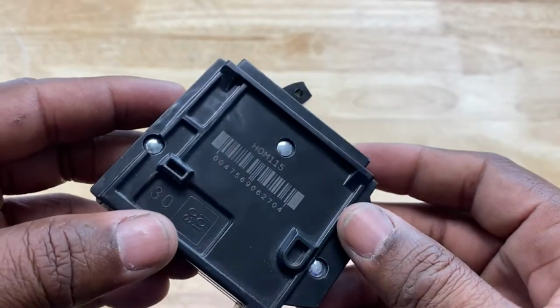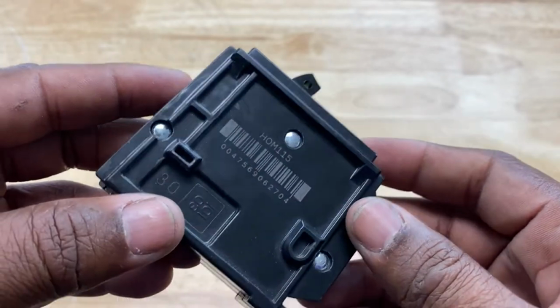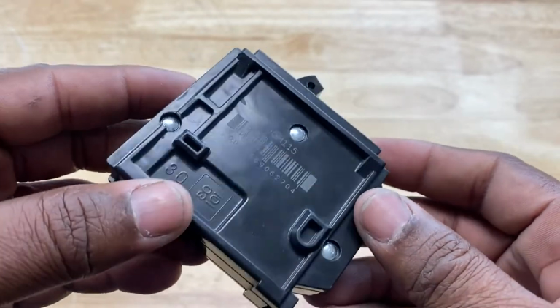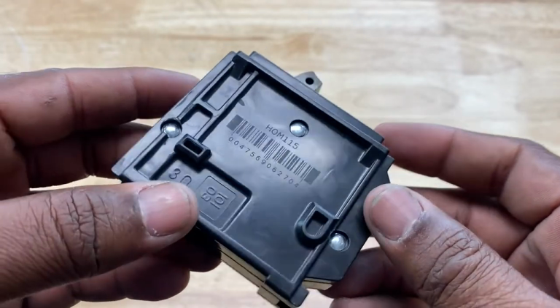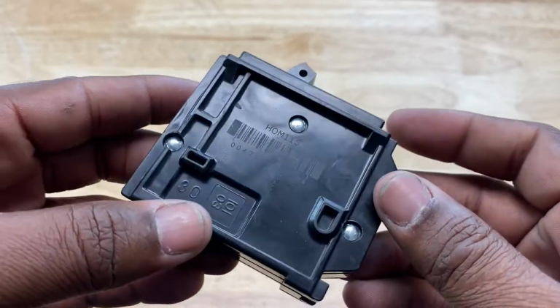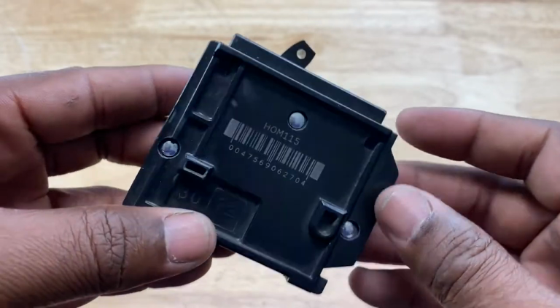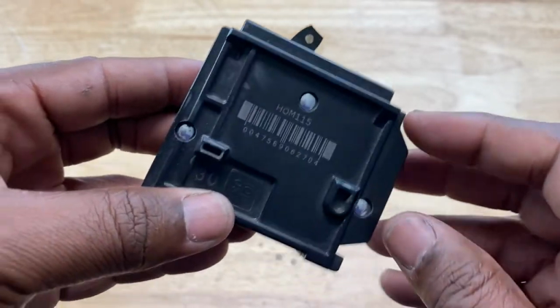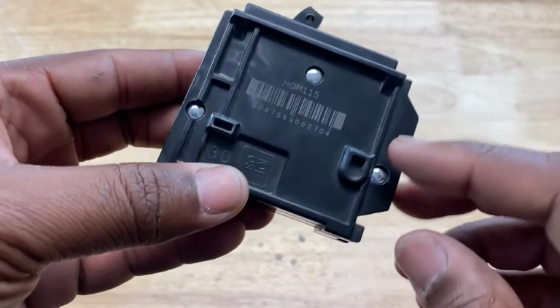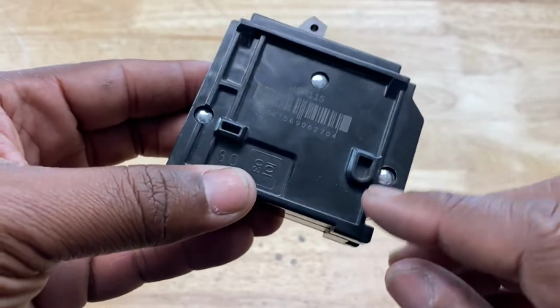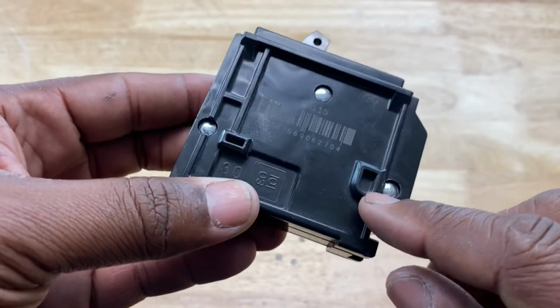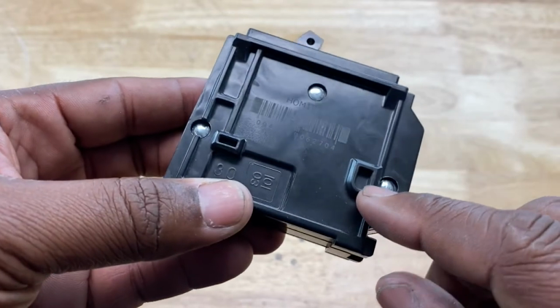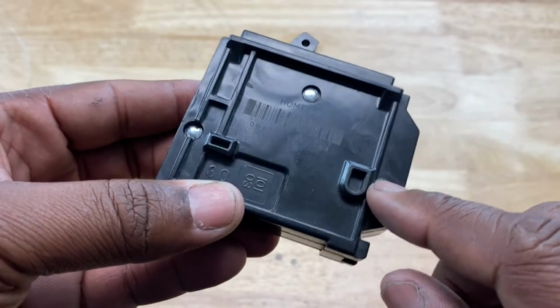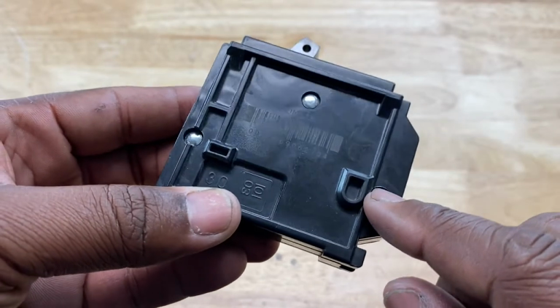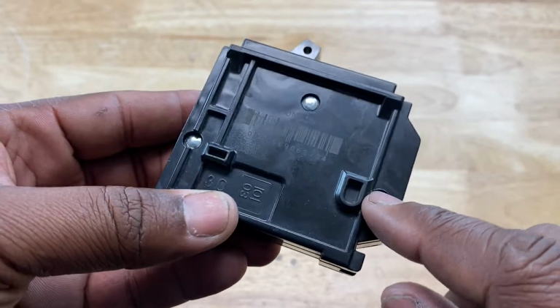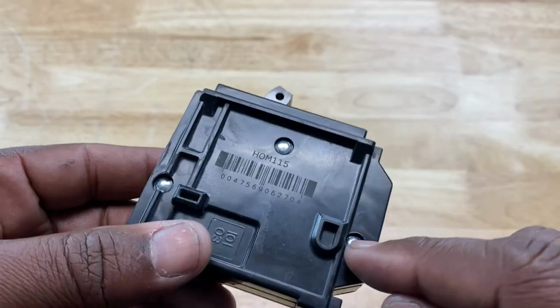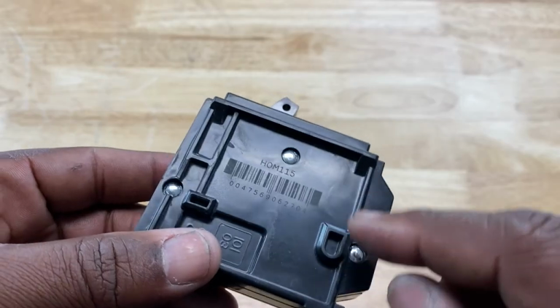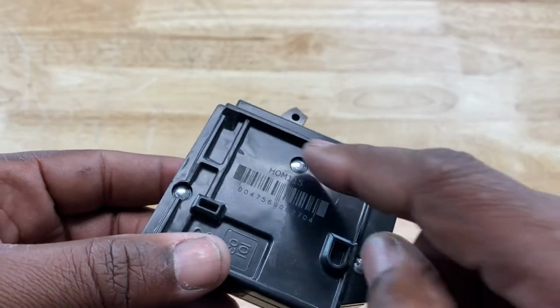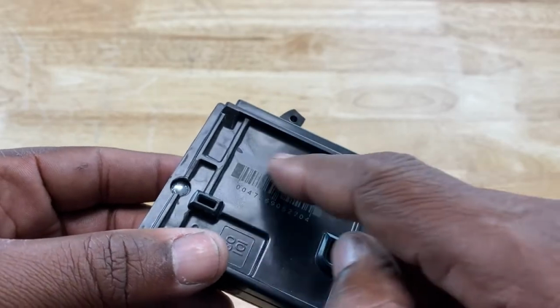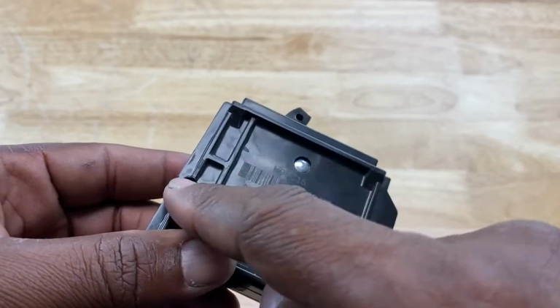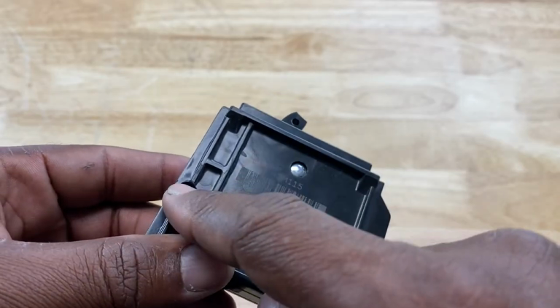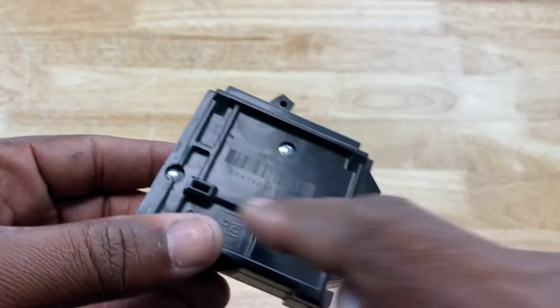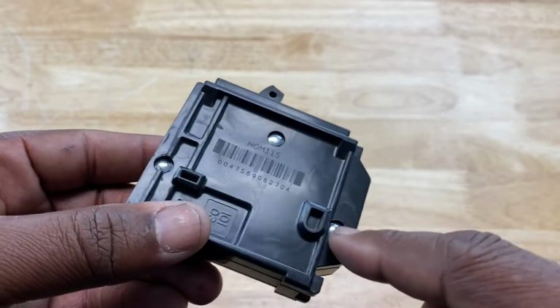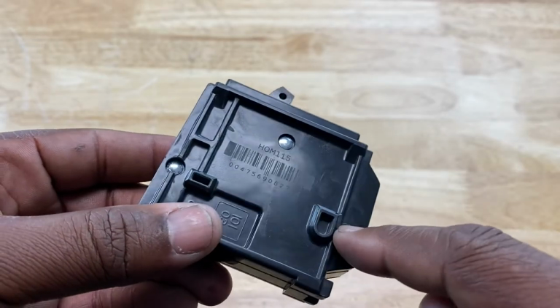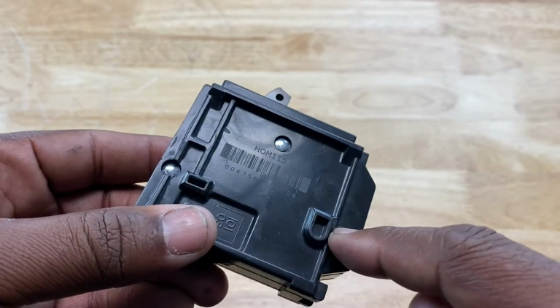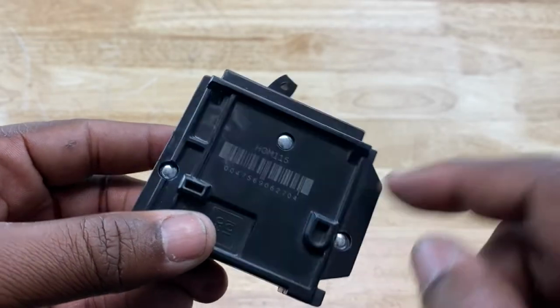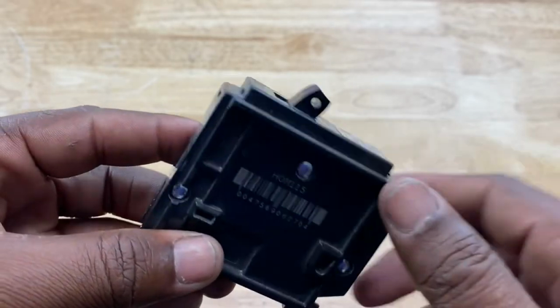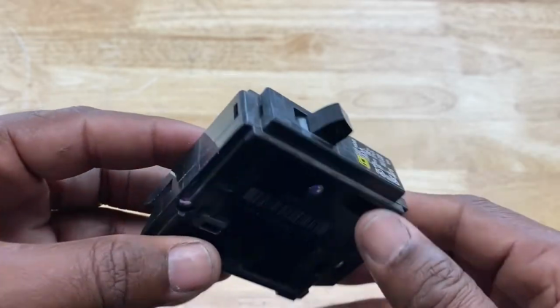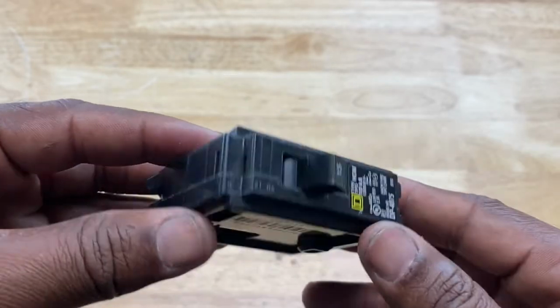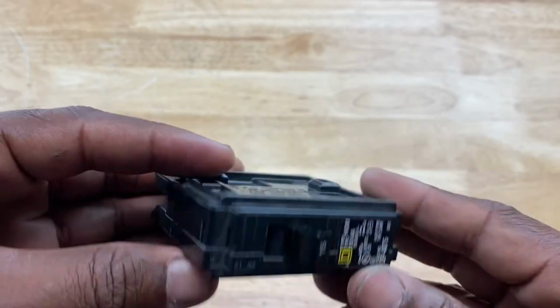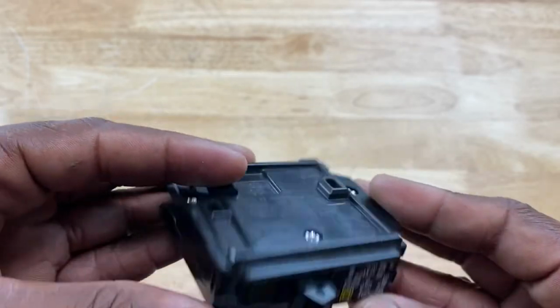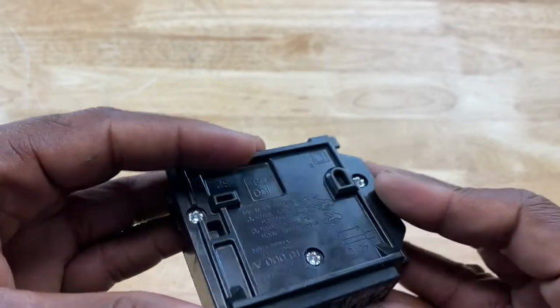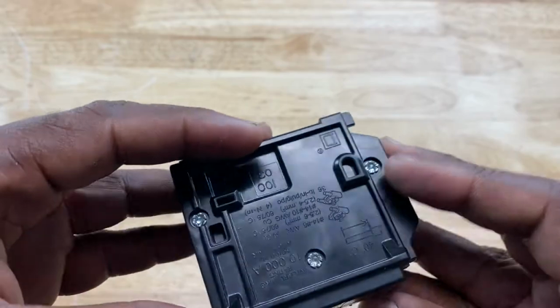First we have to remove these rivets here. This one has about three rivets we have to remove first. So let's go ahead and do that.